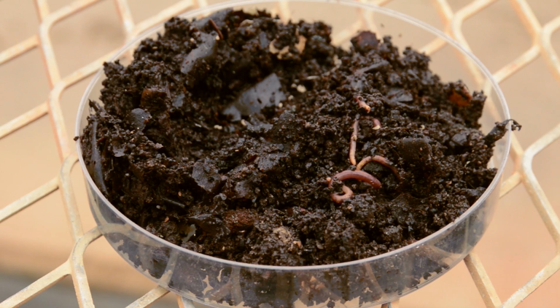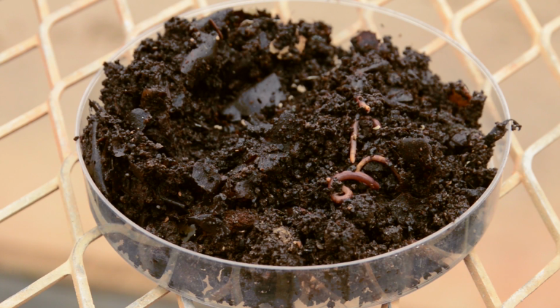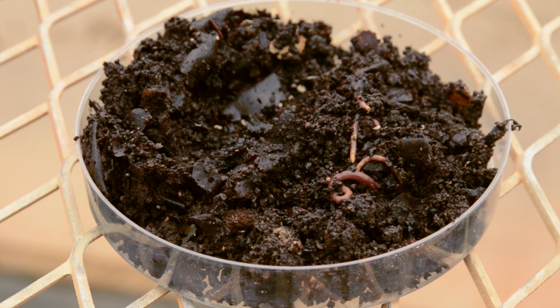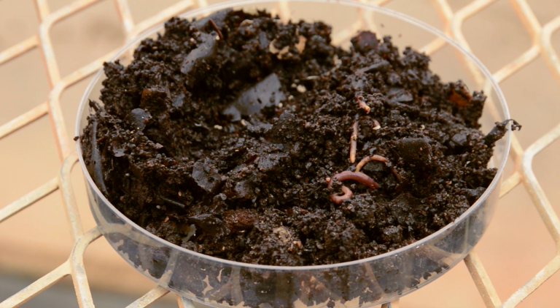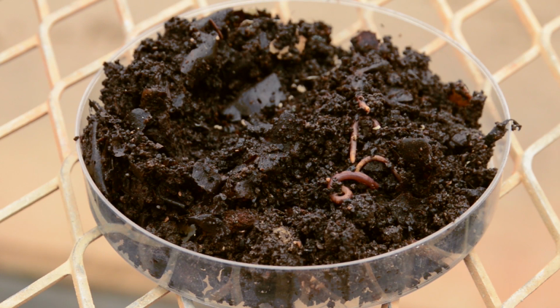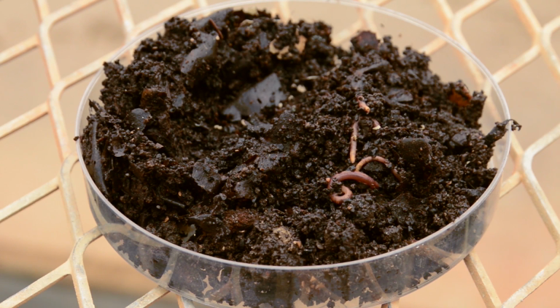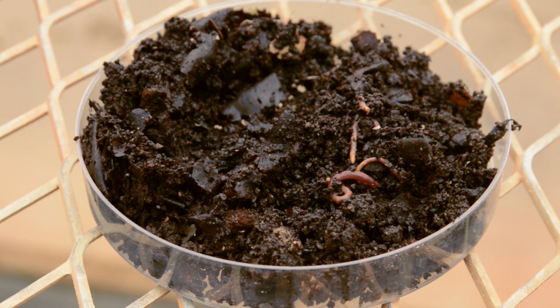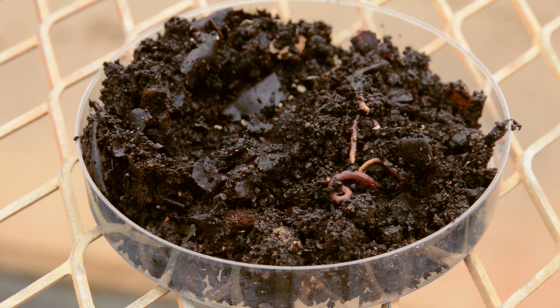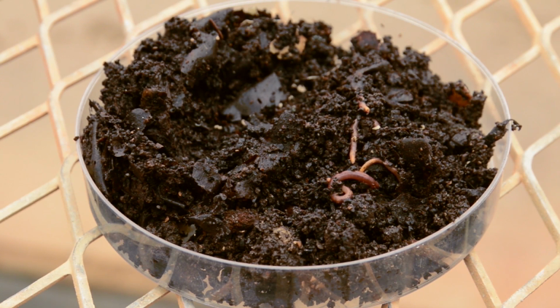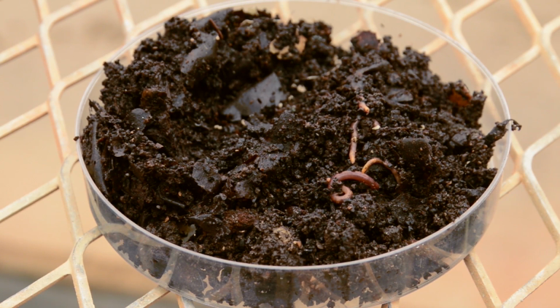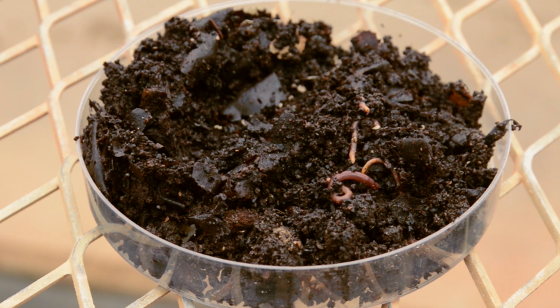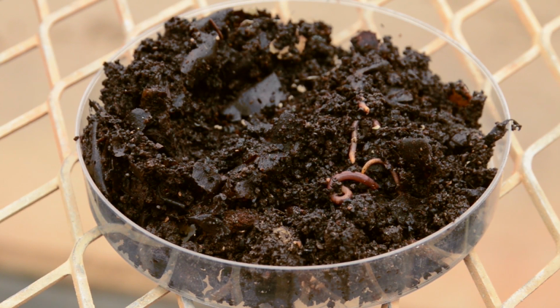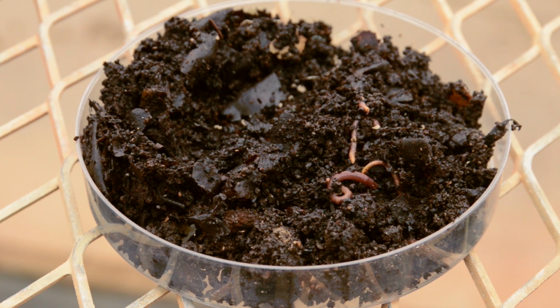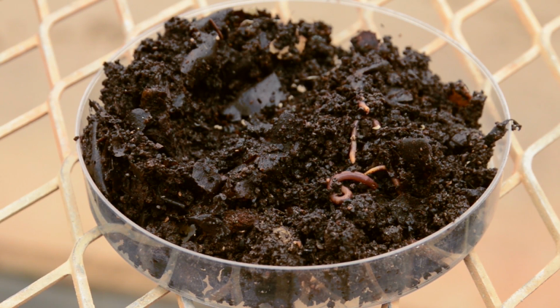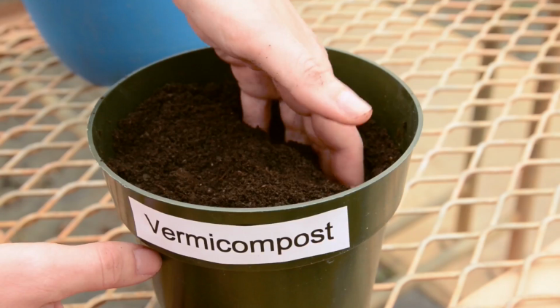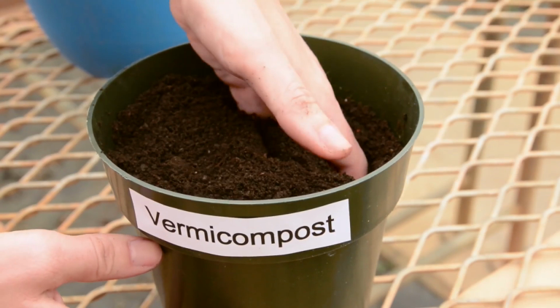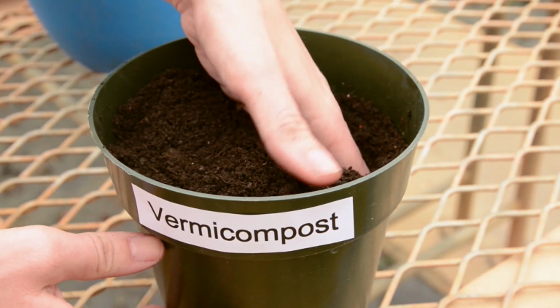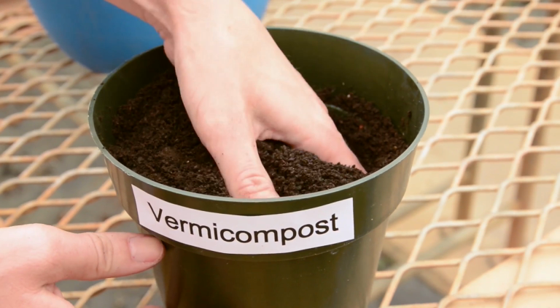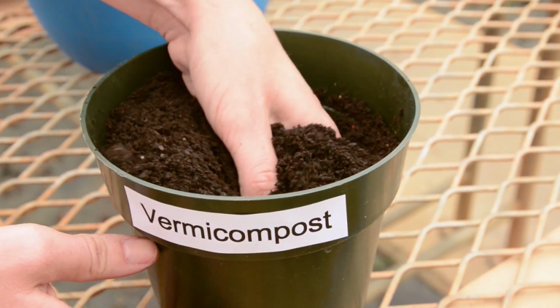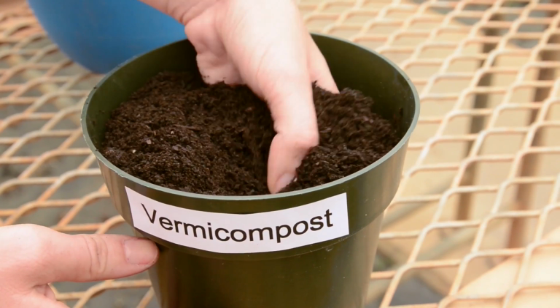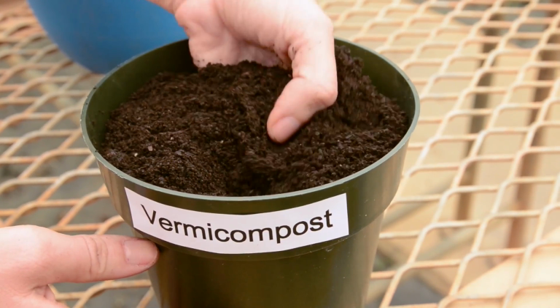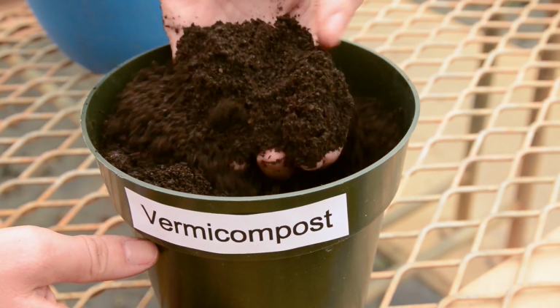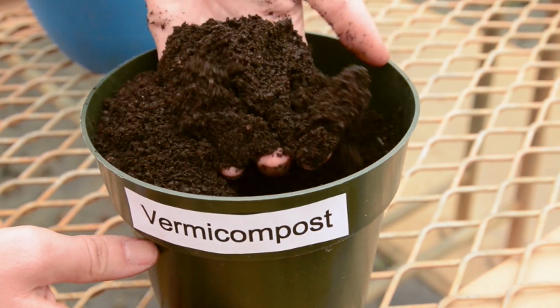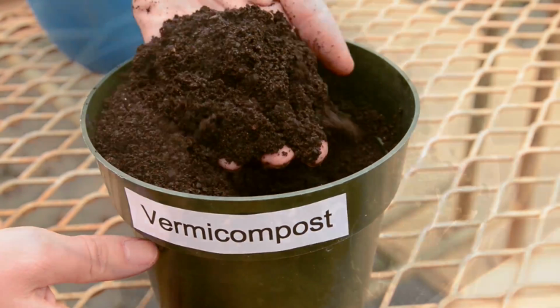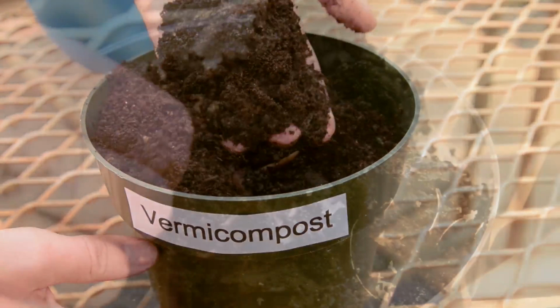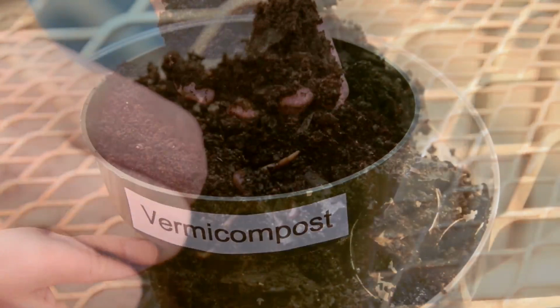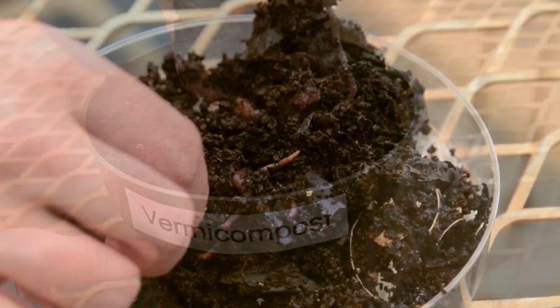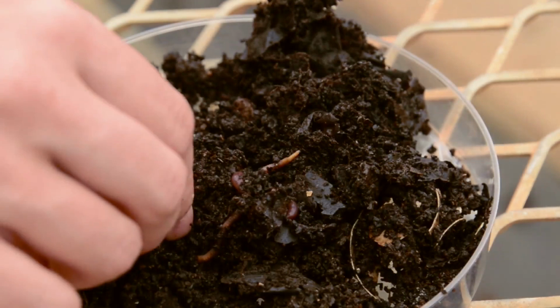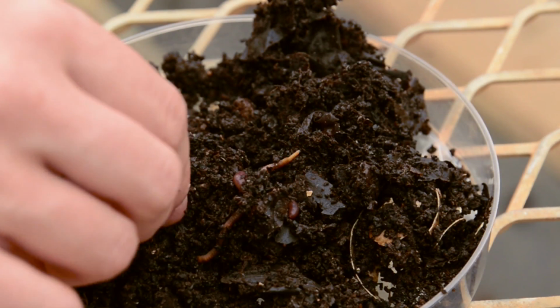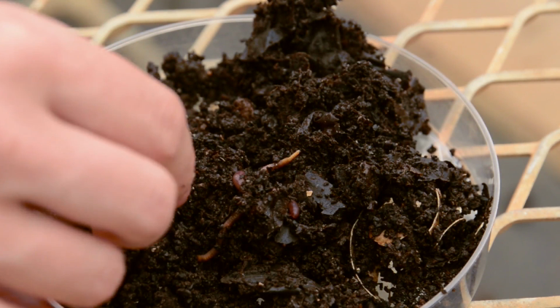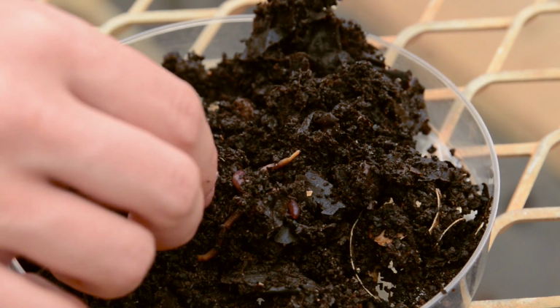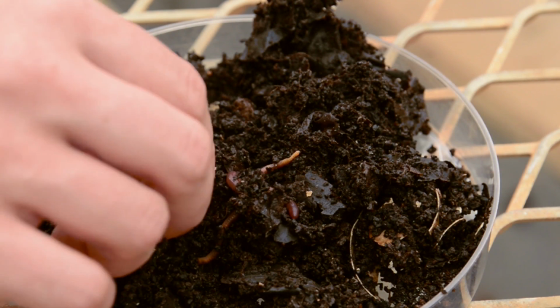Vermicompost is compost made by earthworms. The material is produced when organic materials are fed to earthworms and the earthworm castings are collected.